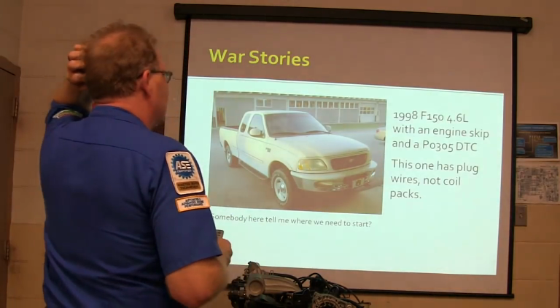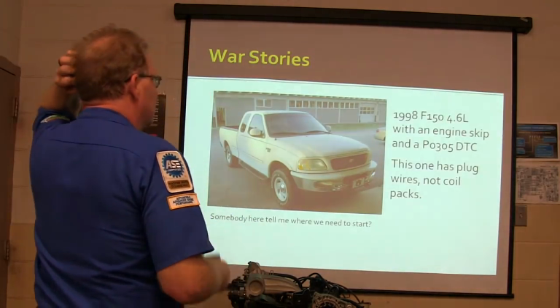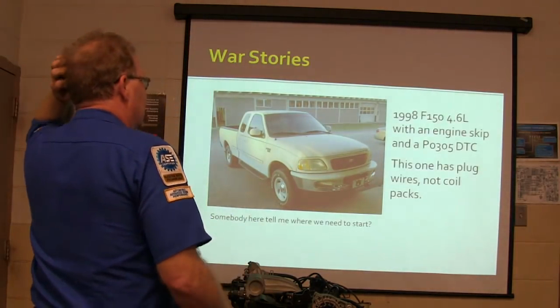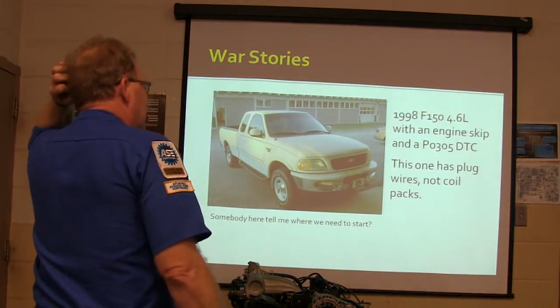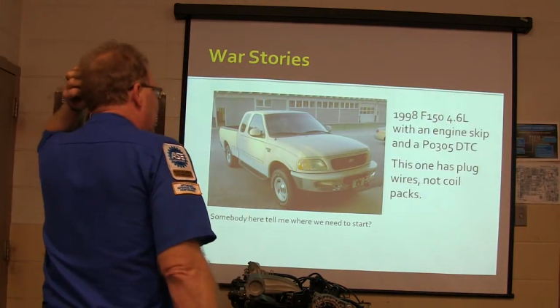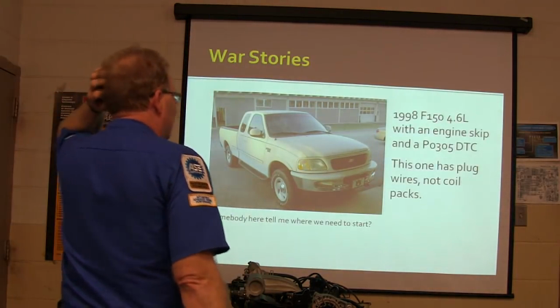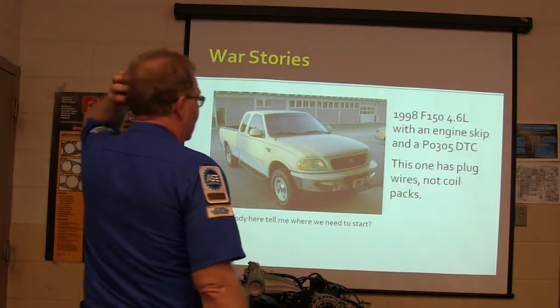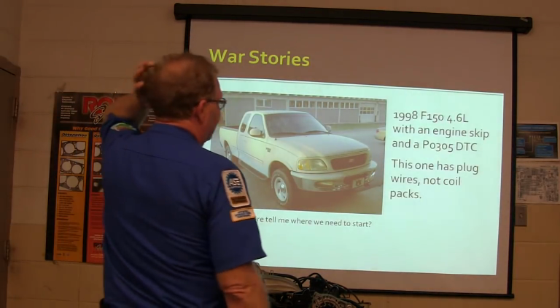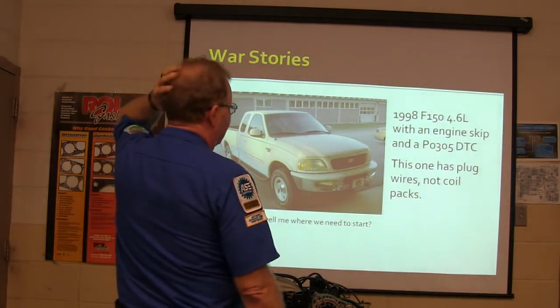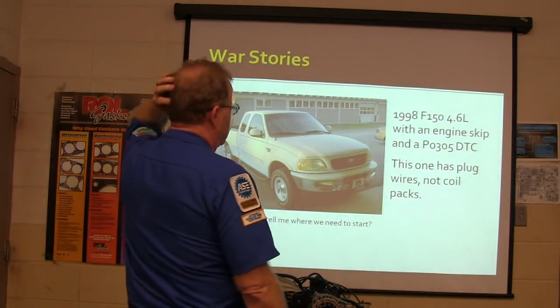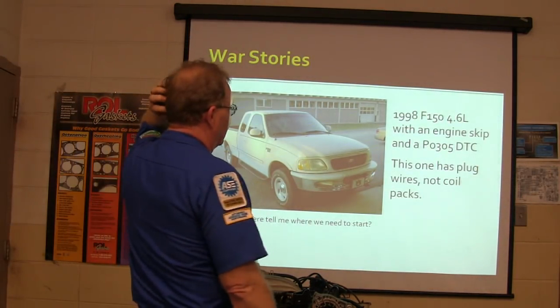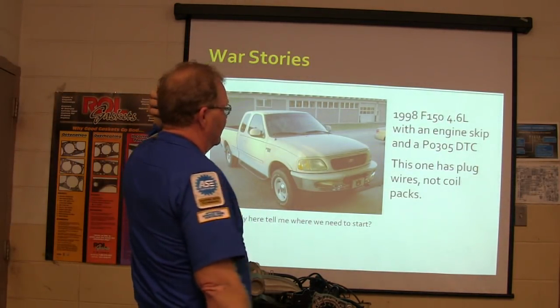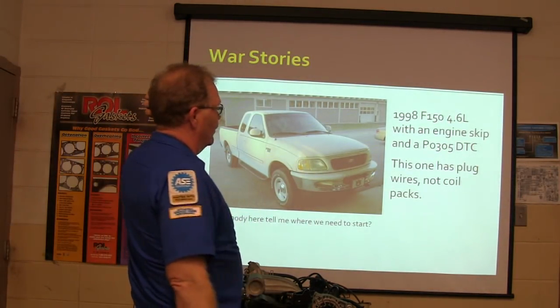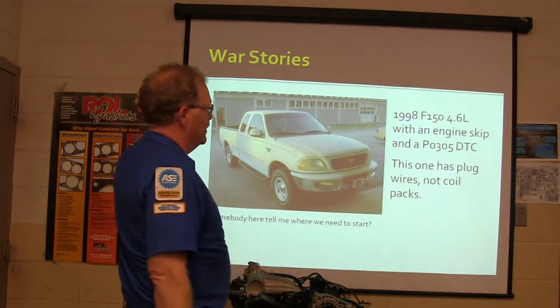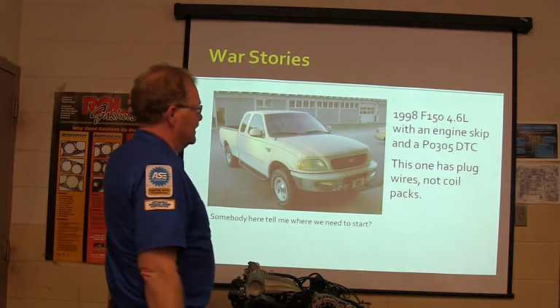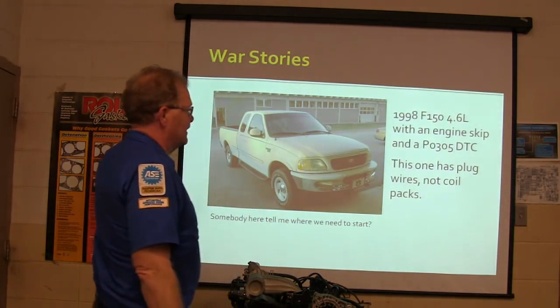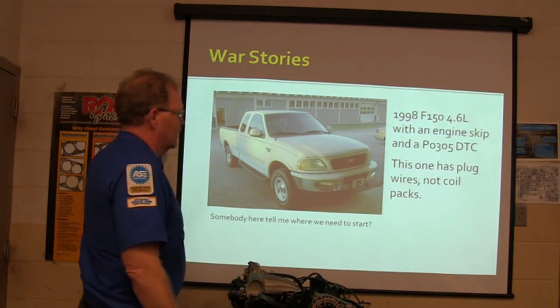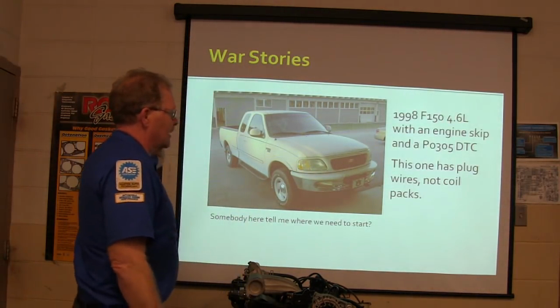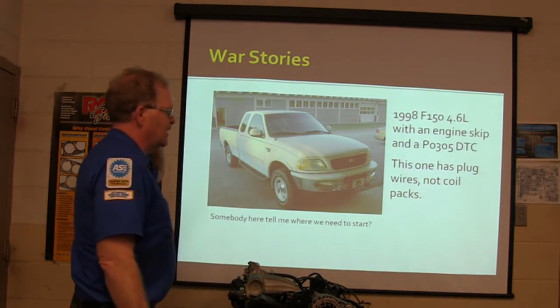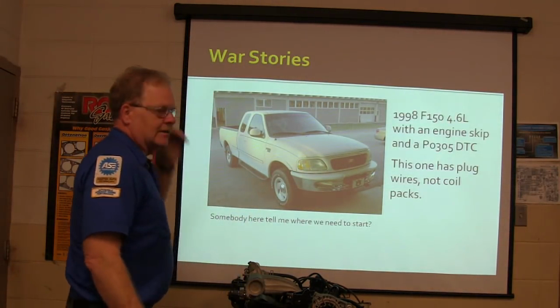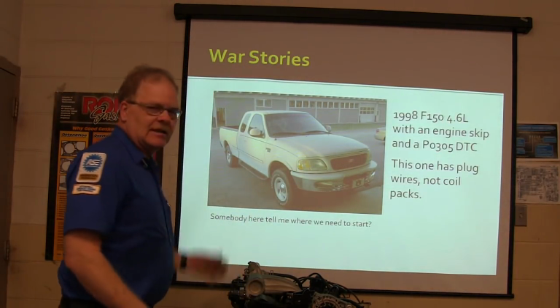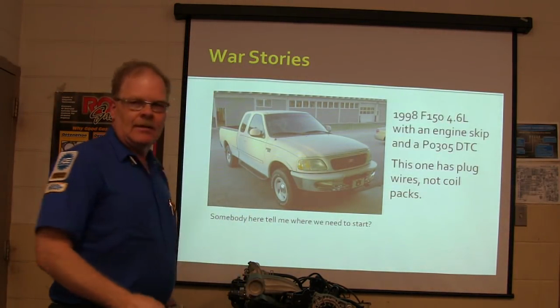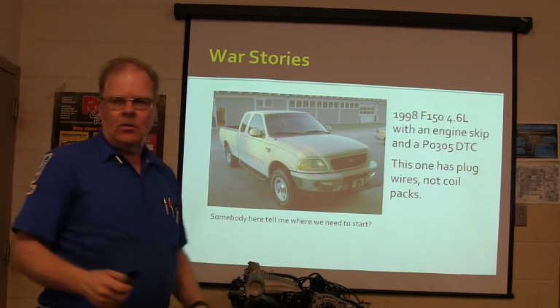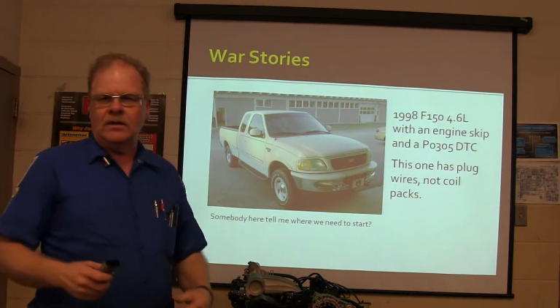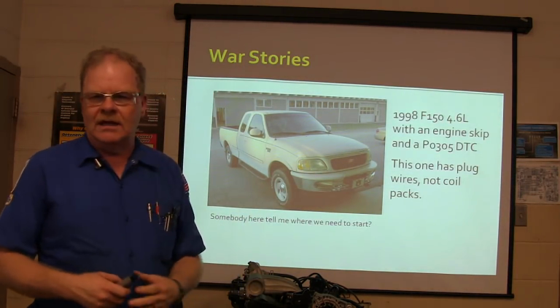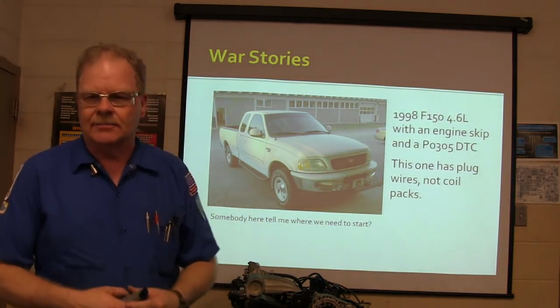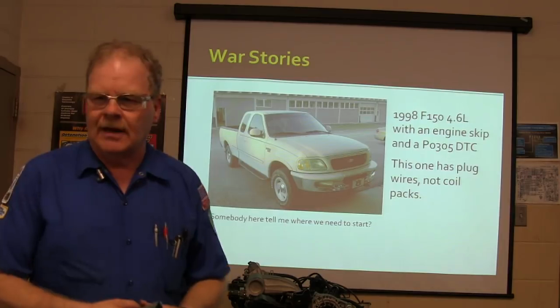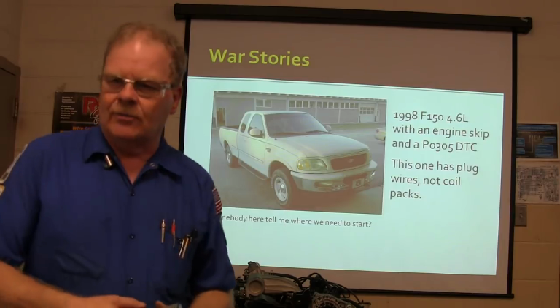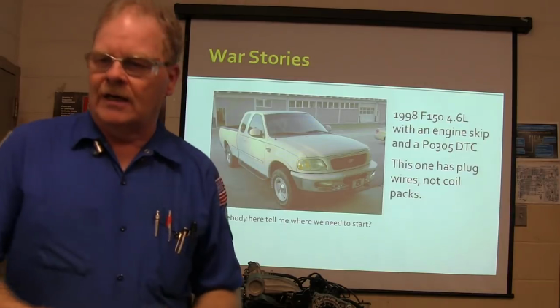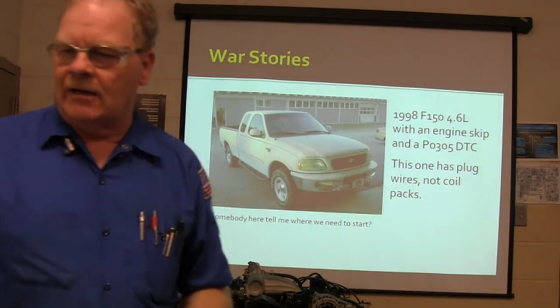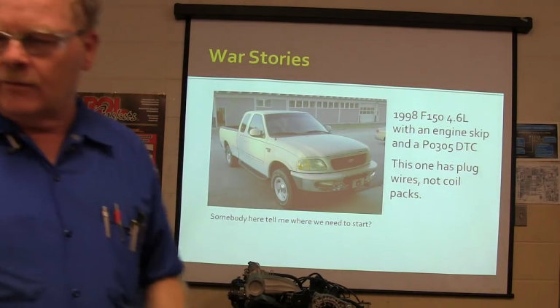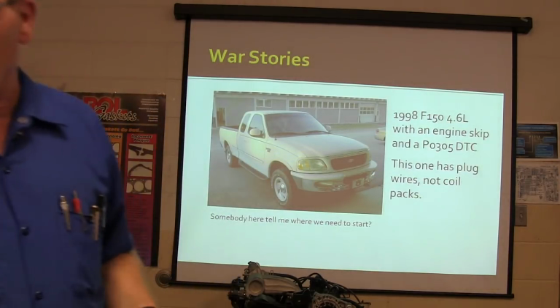So this is a 98 F-150 with a 4.6 liter engine with a skip. By the way, I forgot.